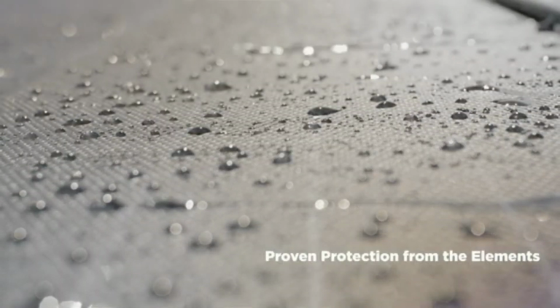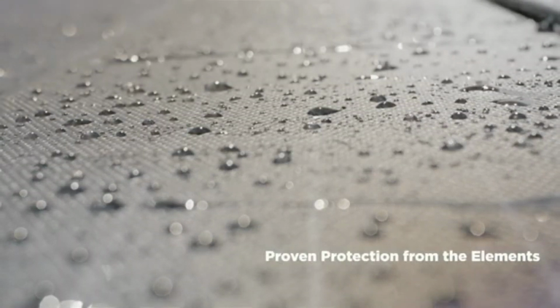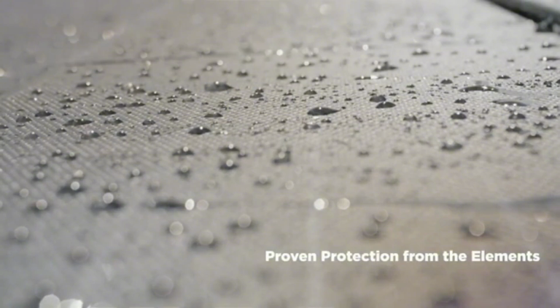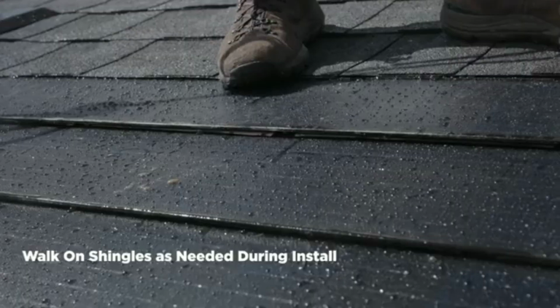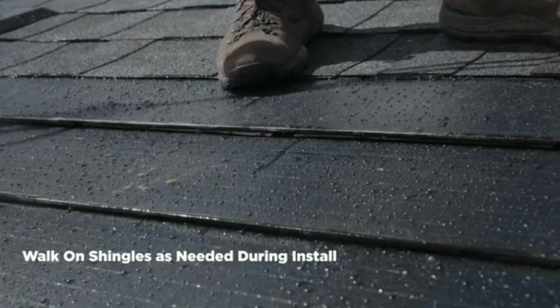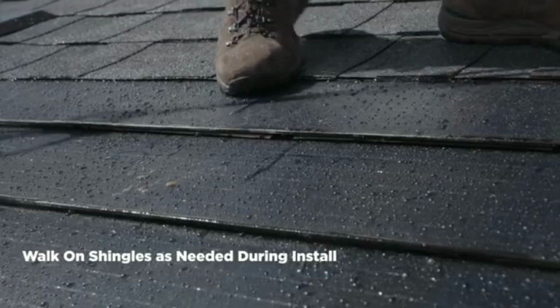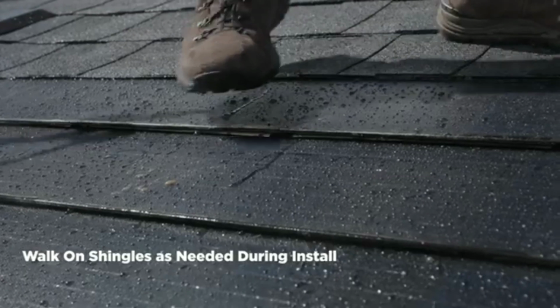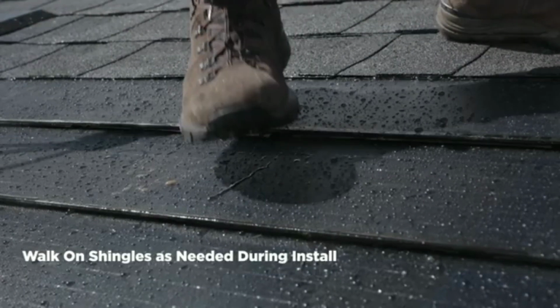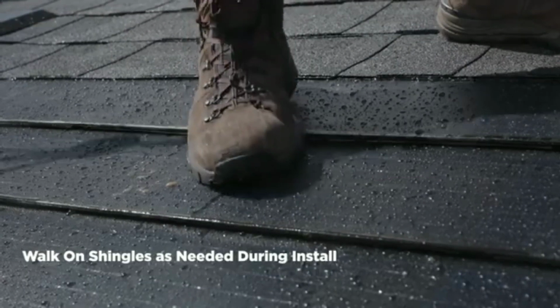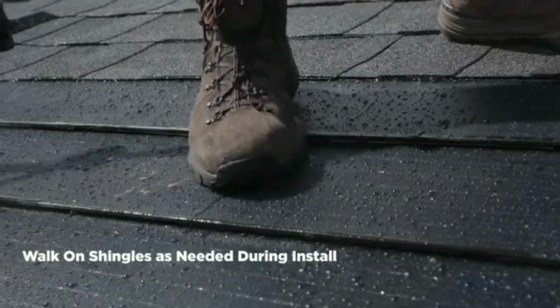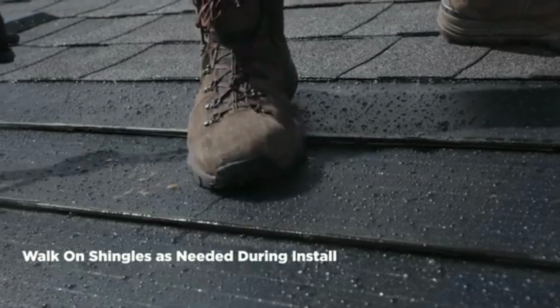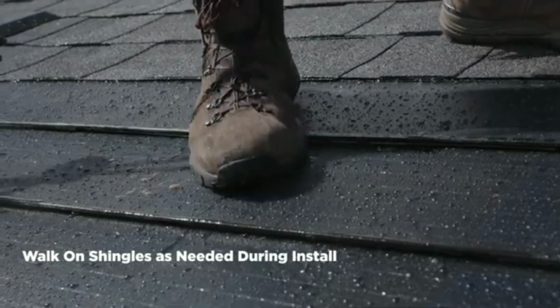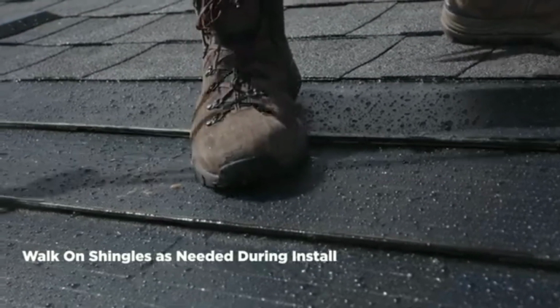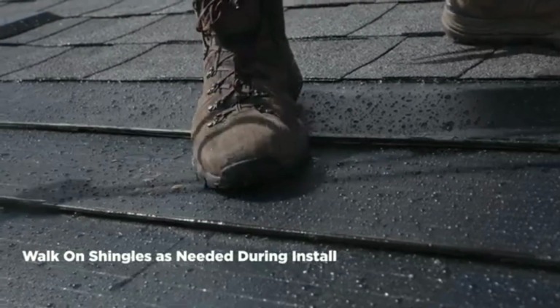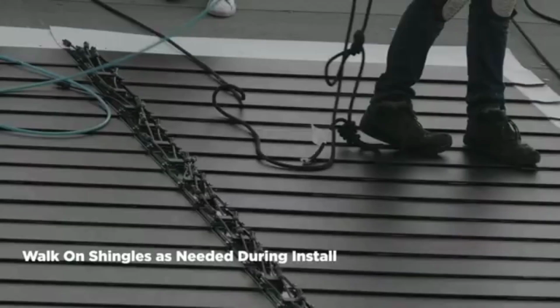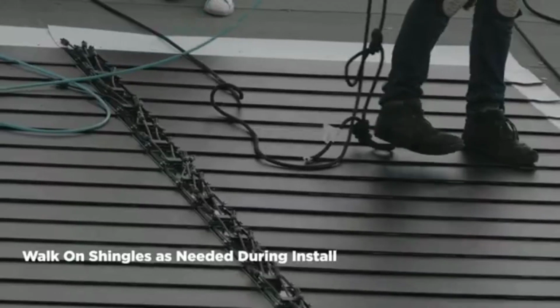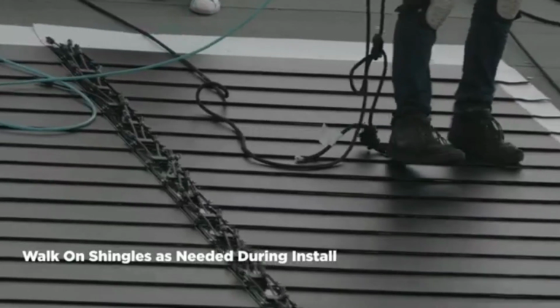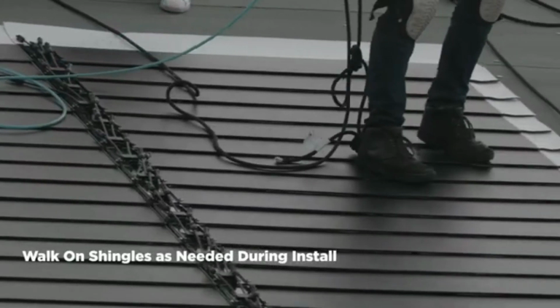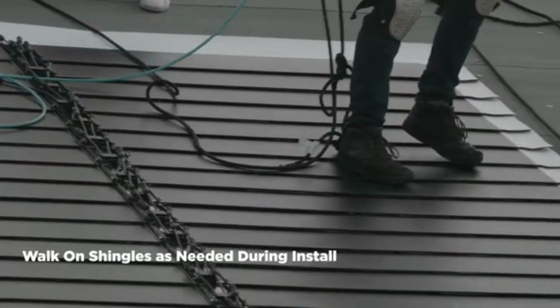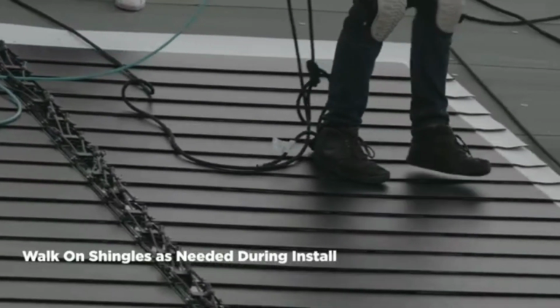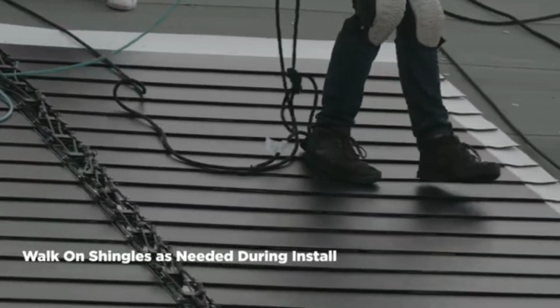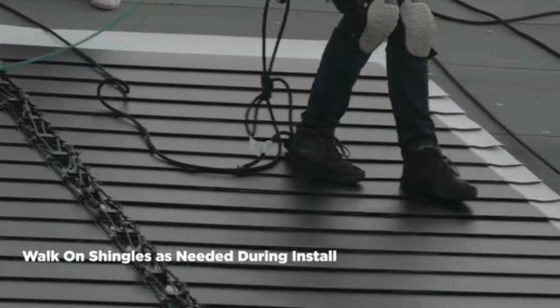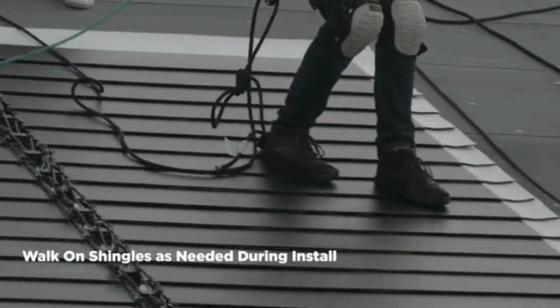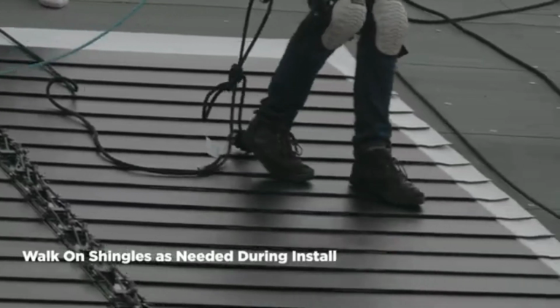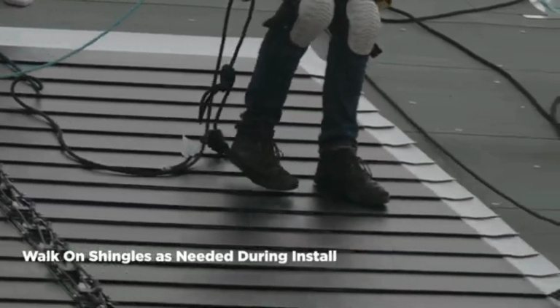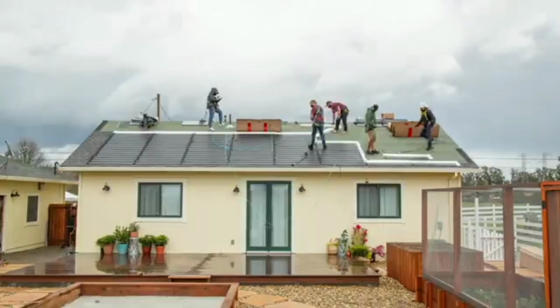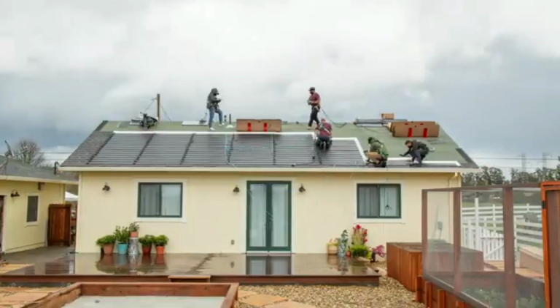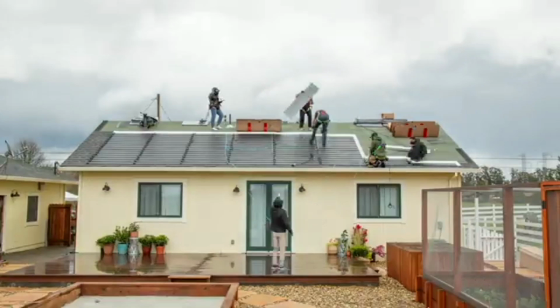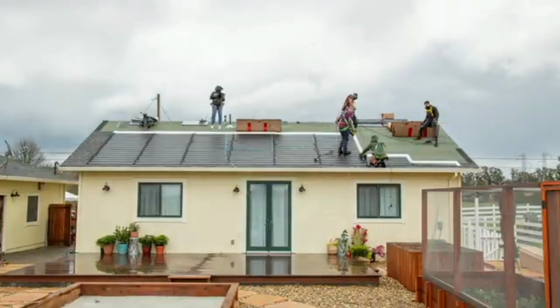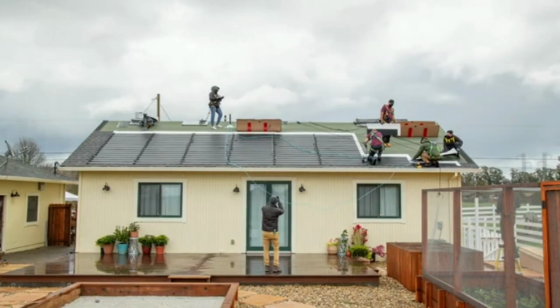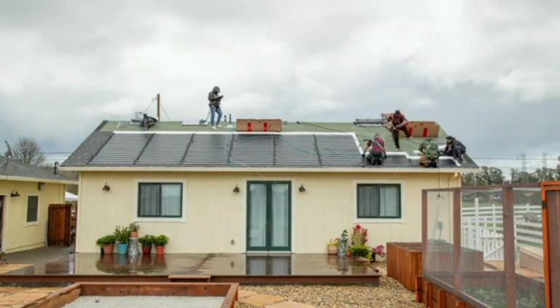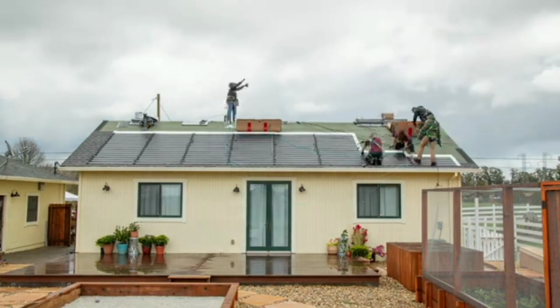Here at GAF Energy, we strive to not just meet homeowners' expectations for roofing reliability, but to achieve breakthroughs with aesthetics.